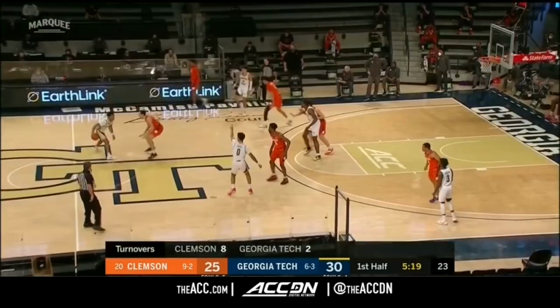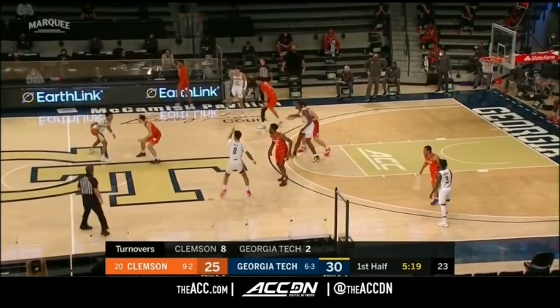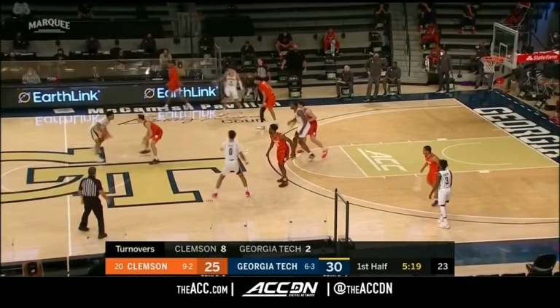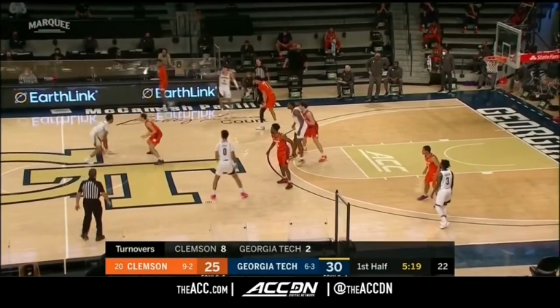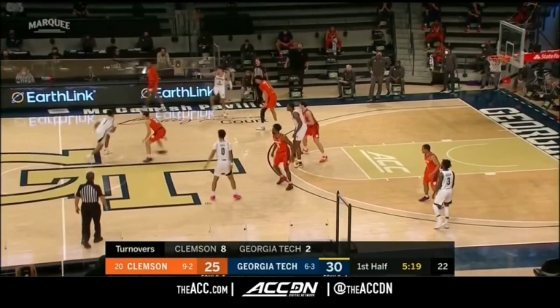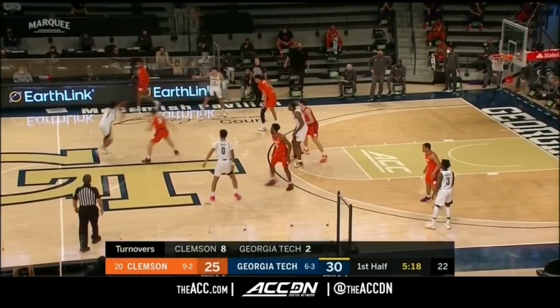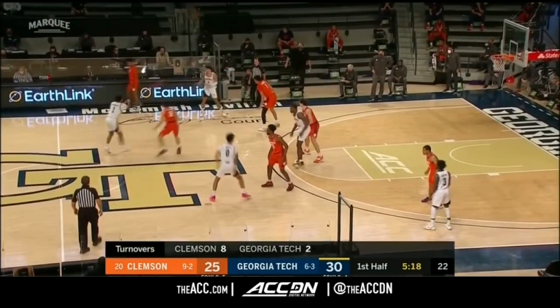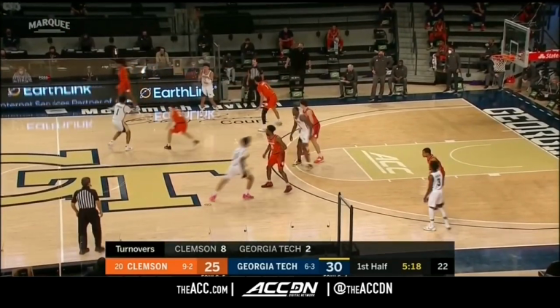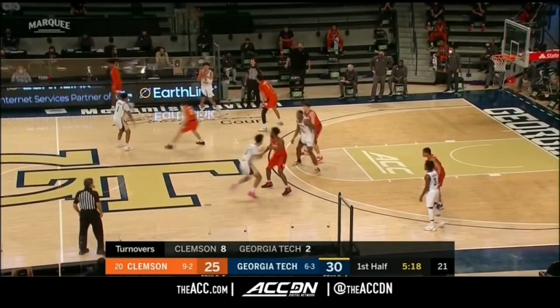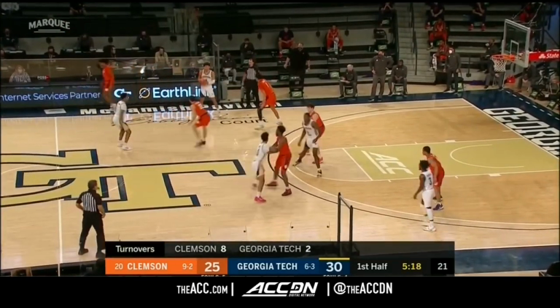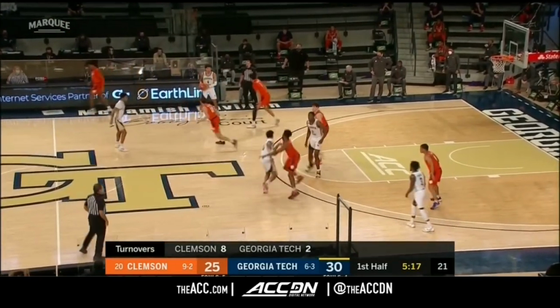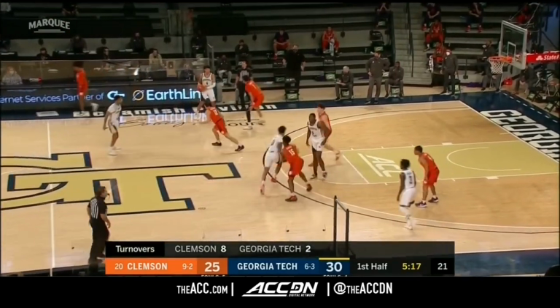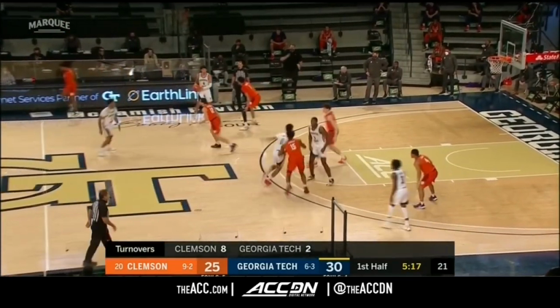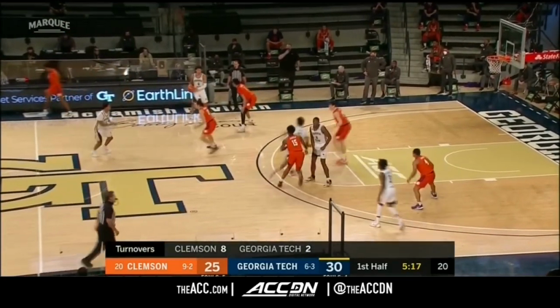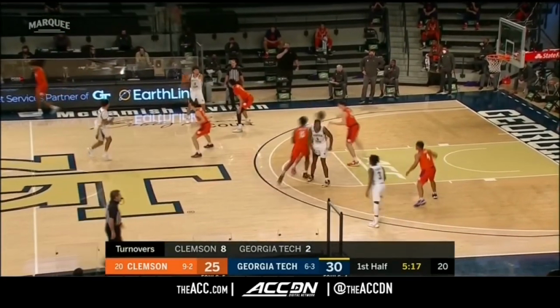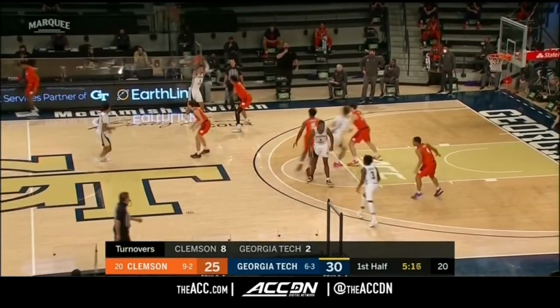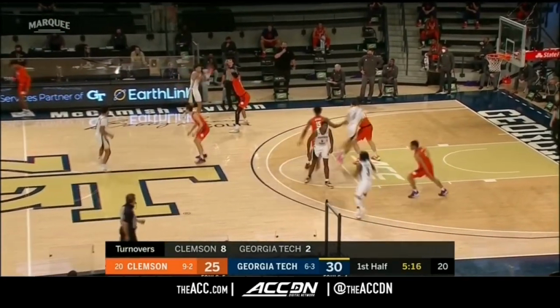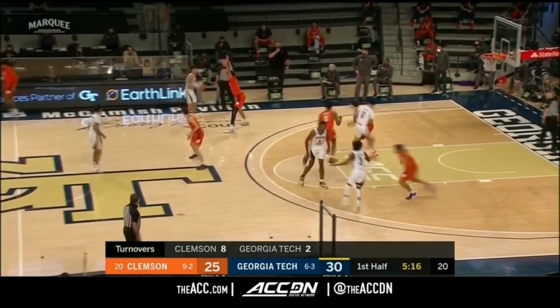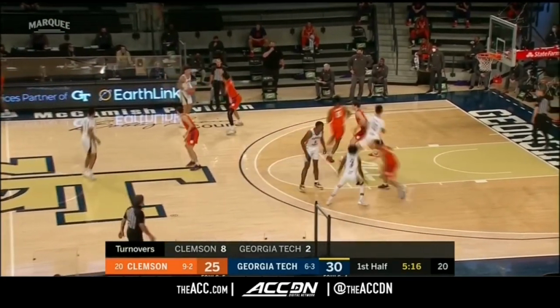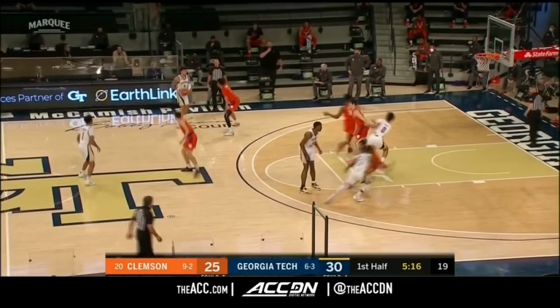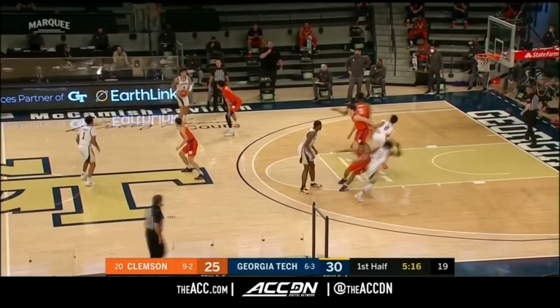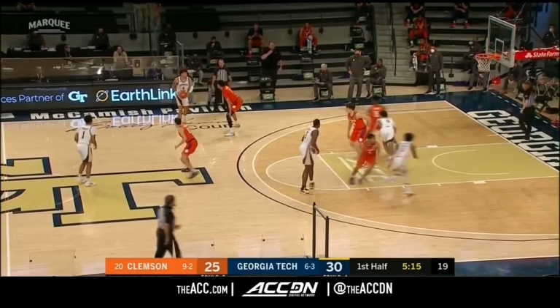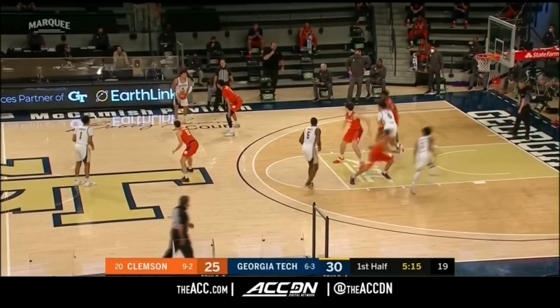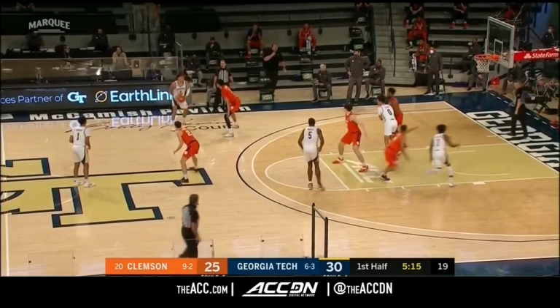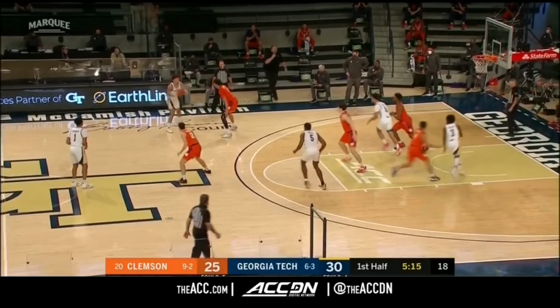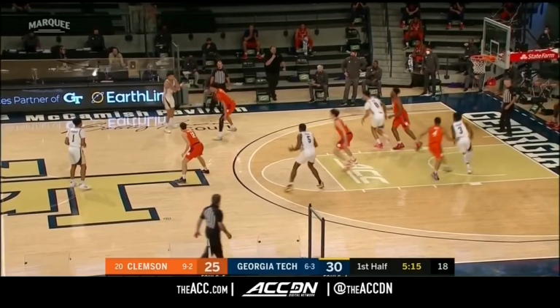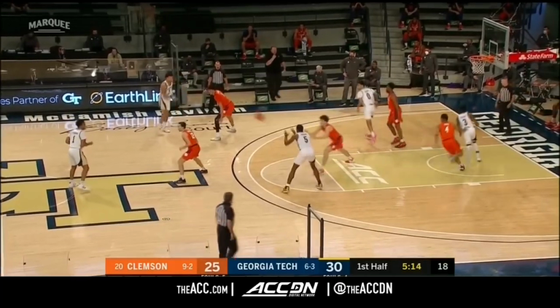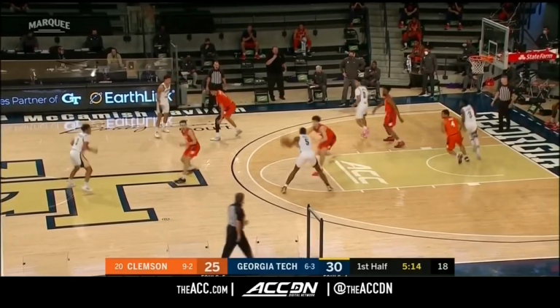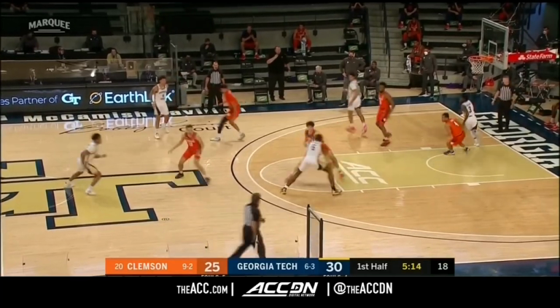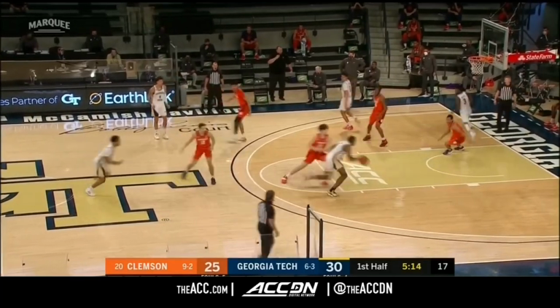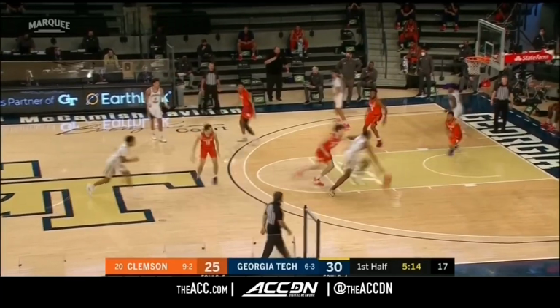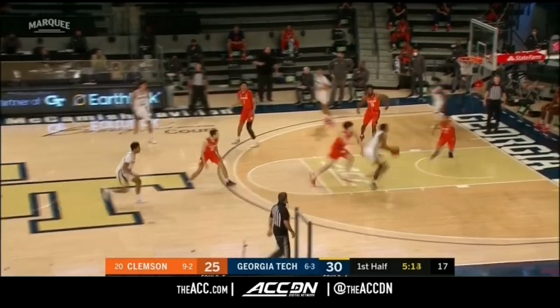You see how serious they are about all the protocols and distancing. The names are on the chairs — you're not going to go to the wrong chair.